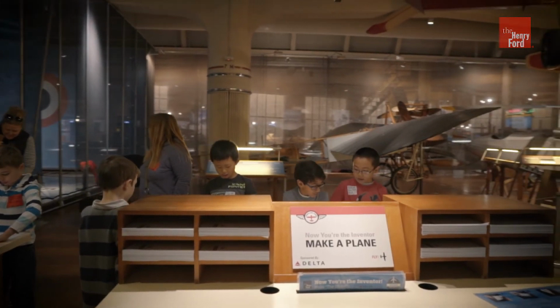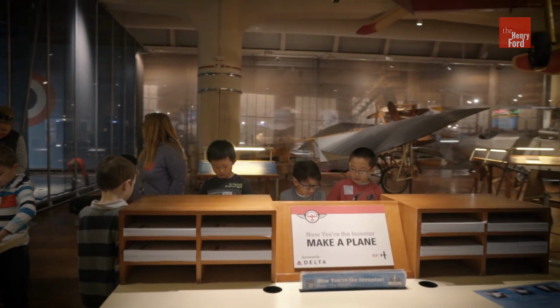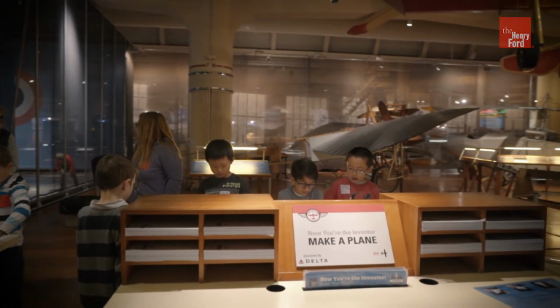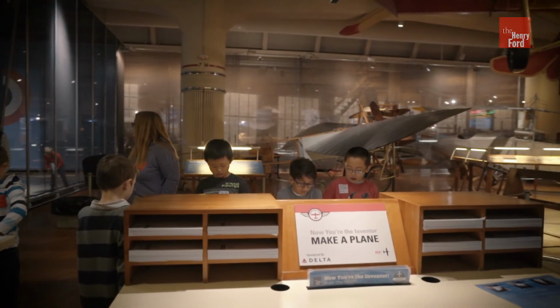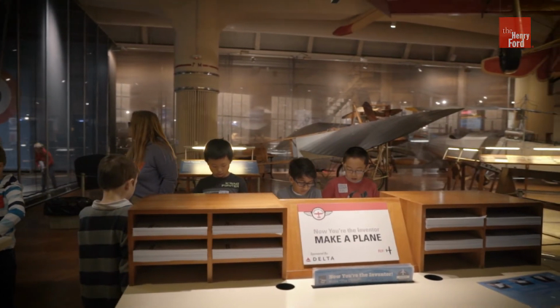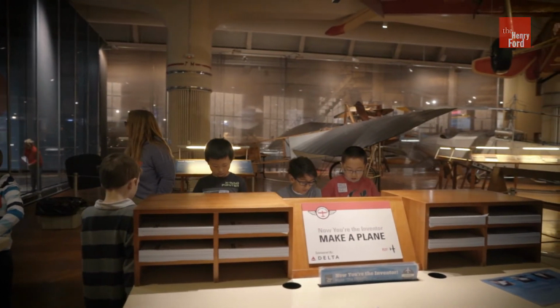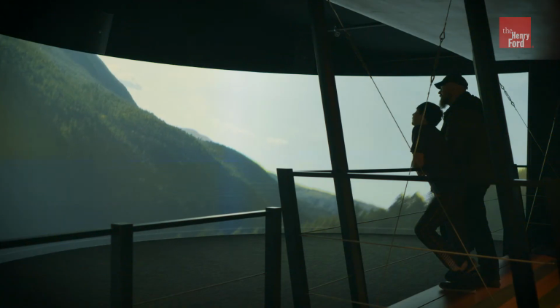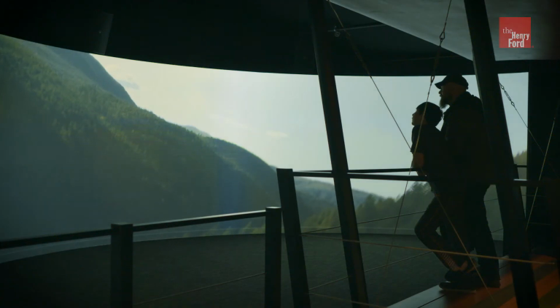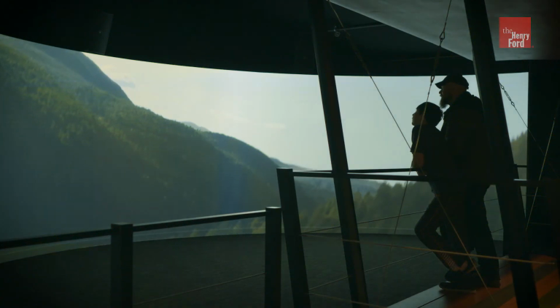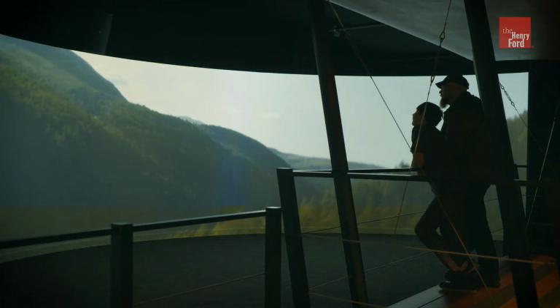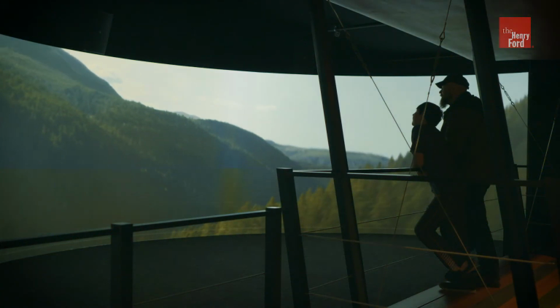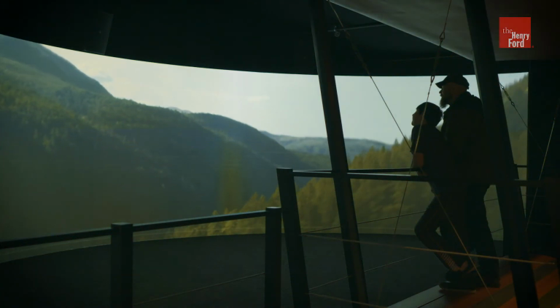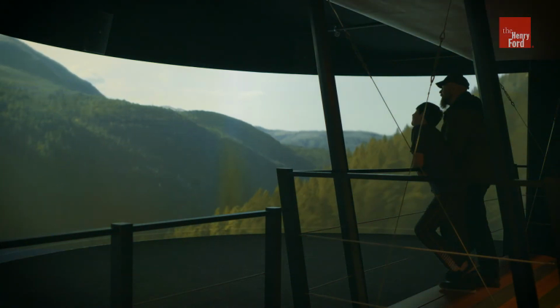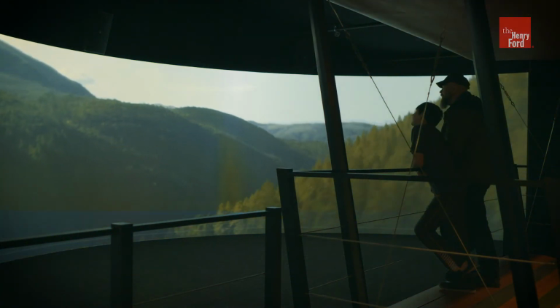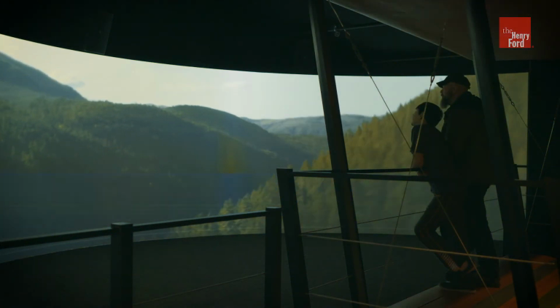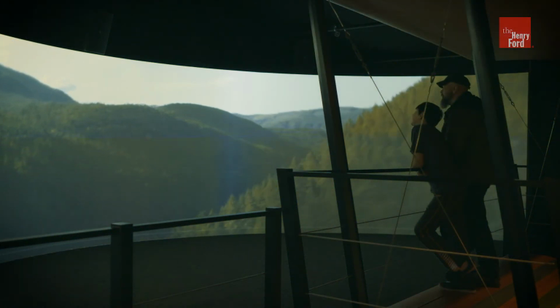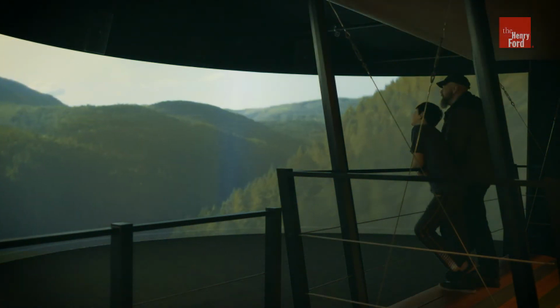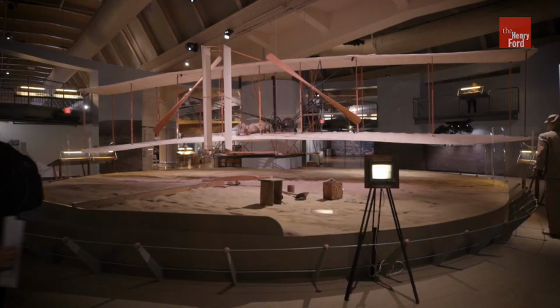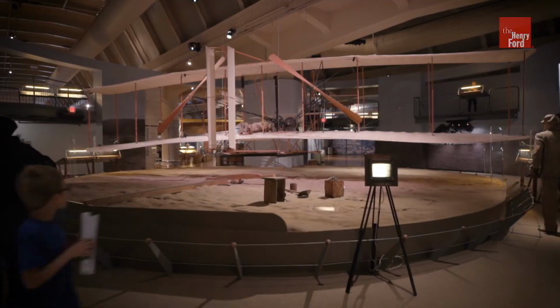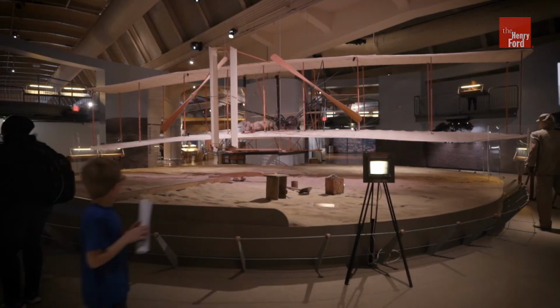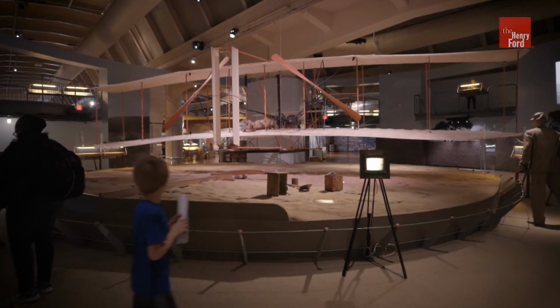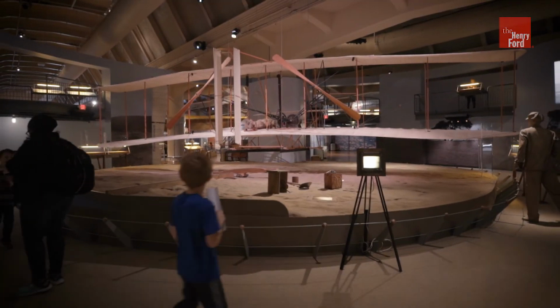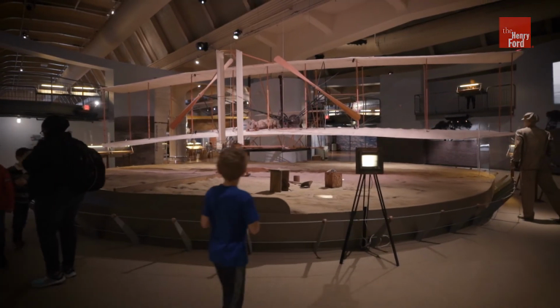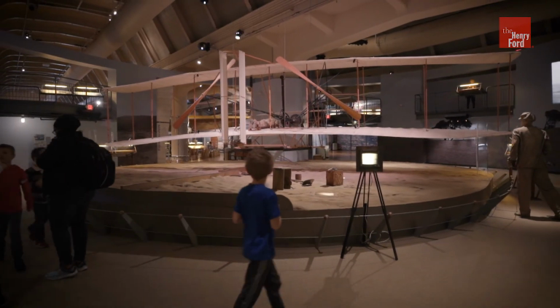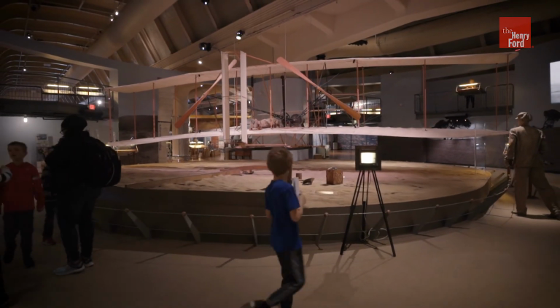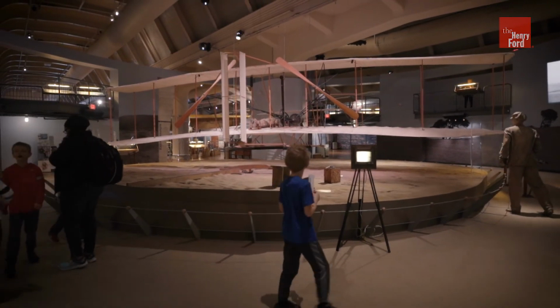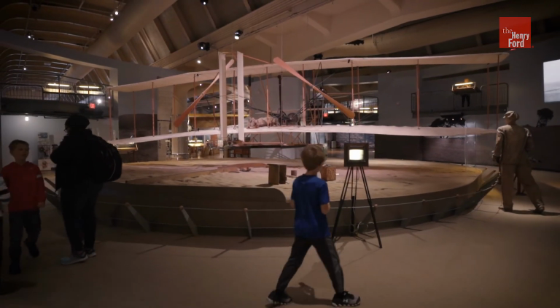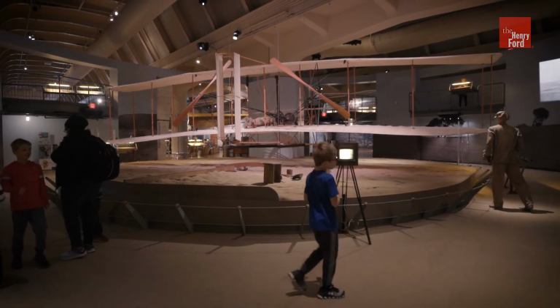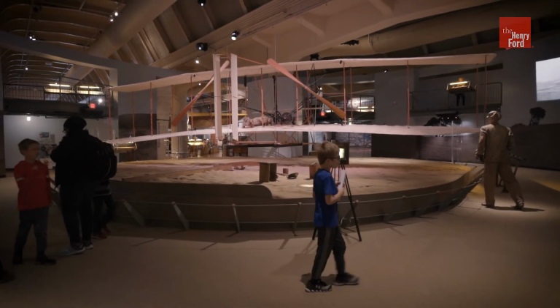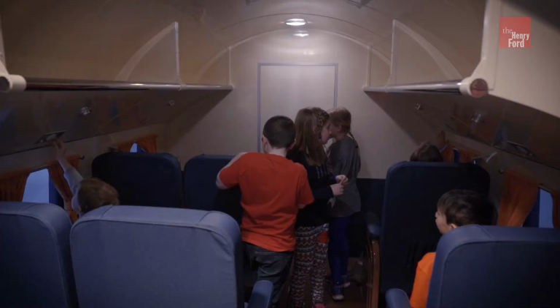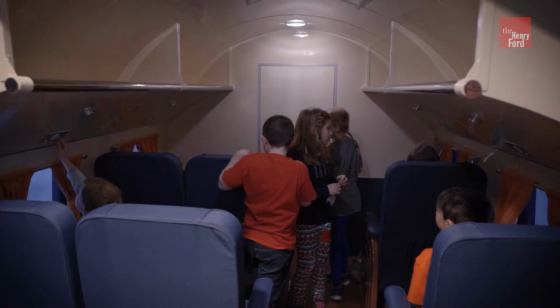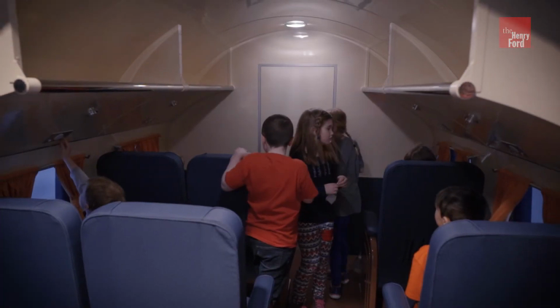The Henry Ford Museum of American Innovation invites you to be a part of these reimagined experiences today.